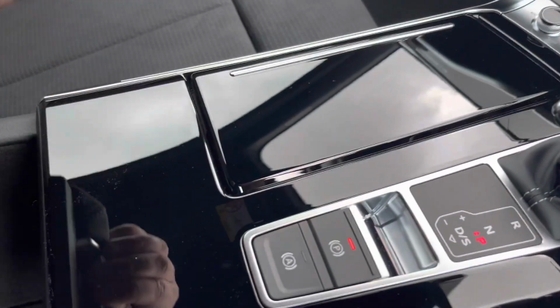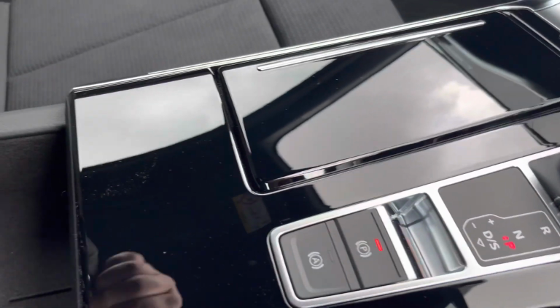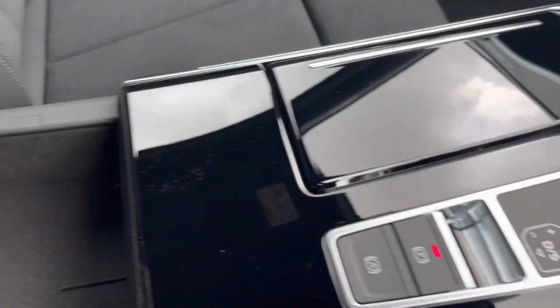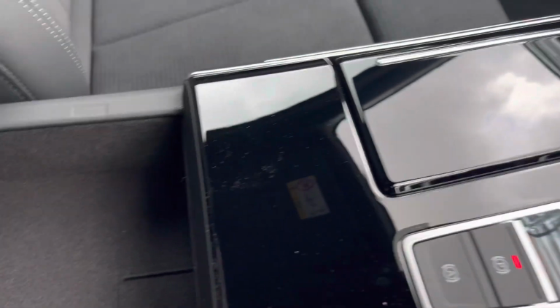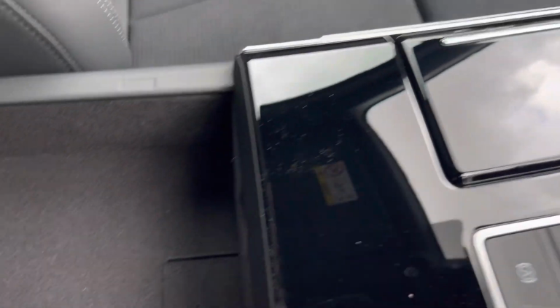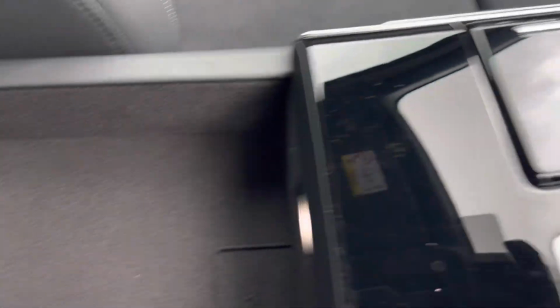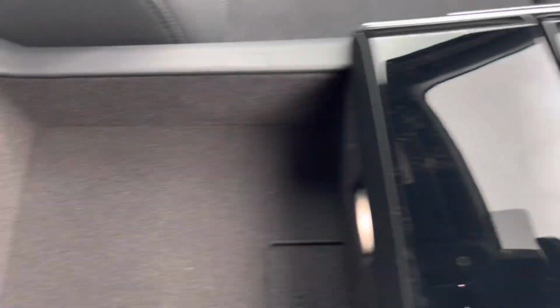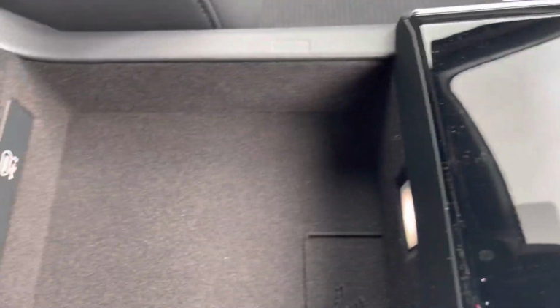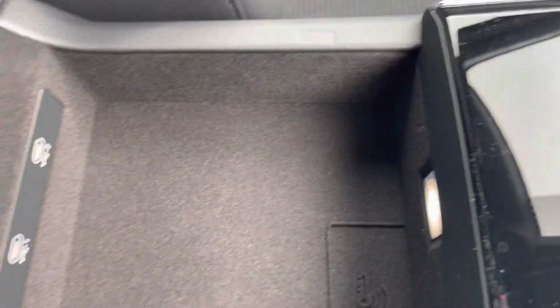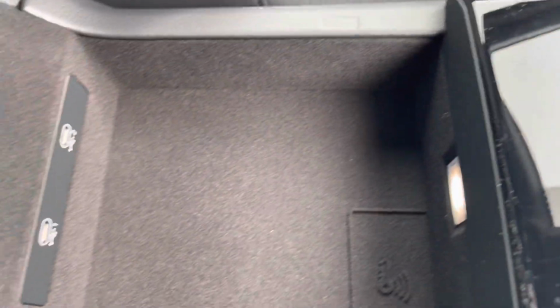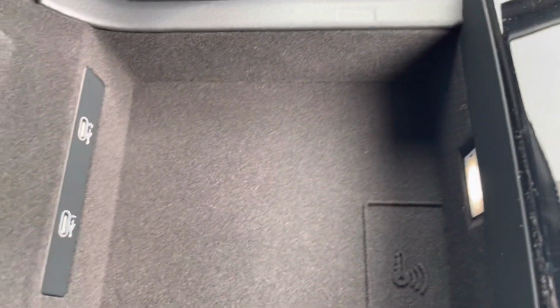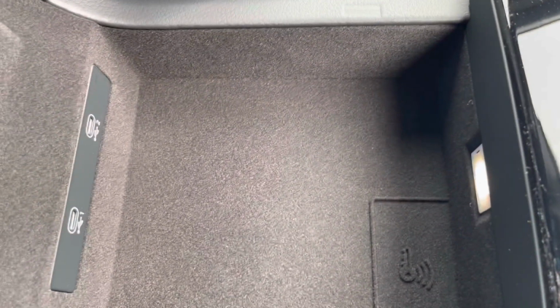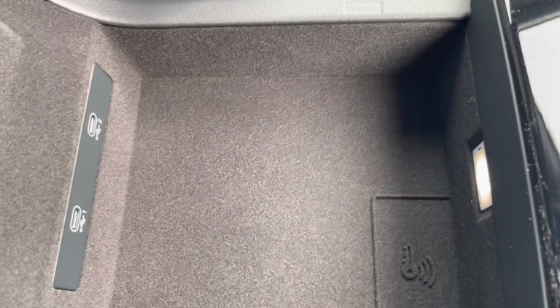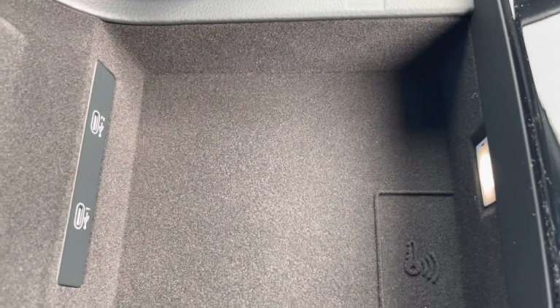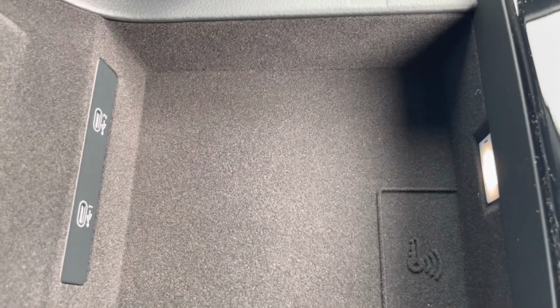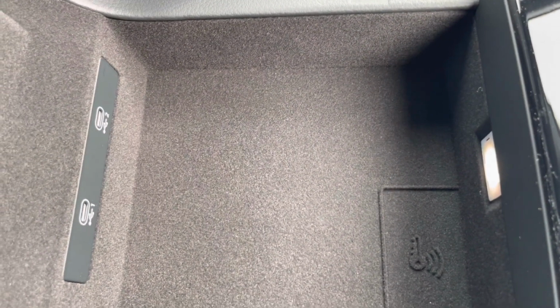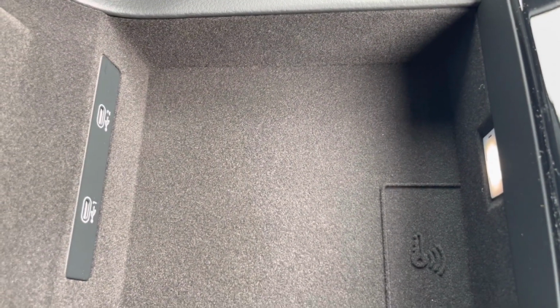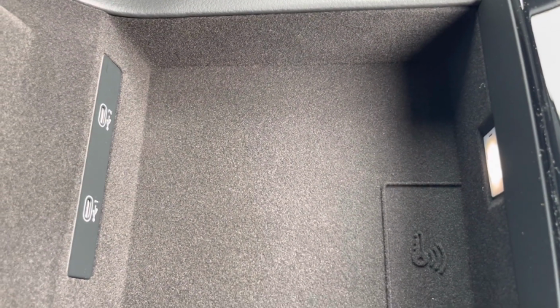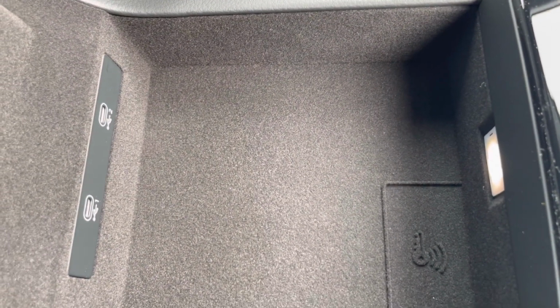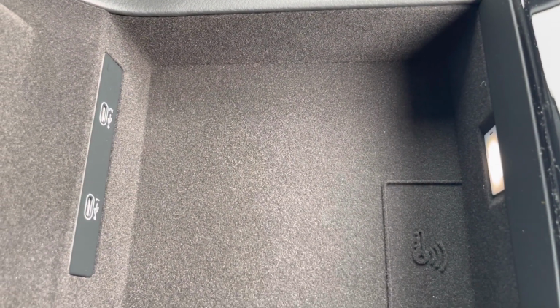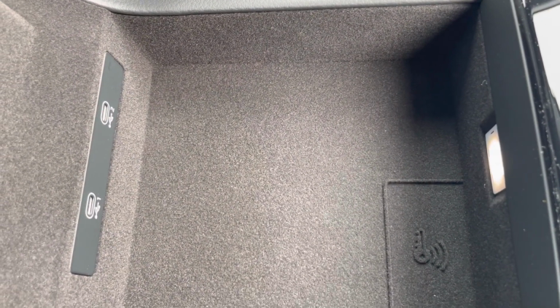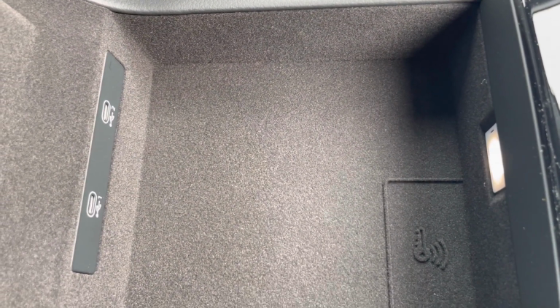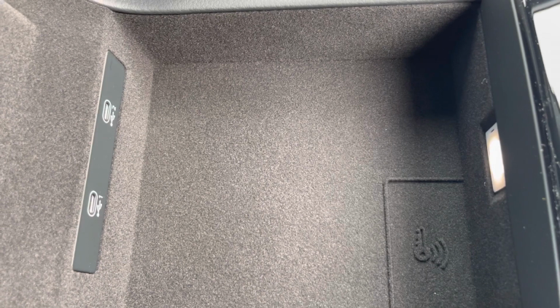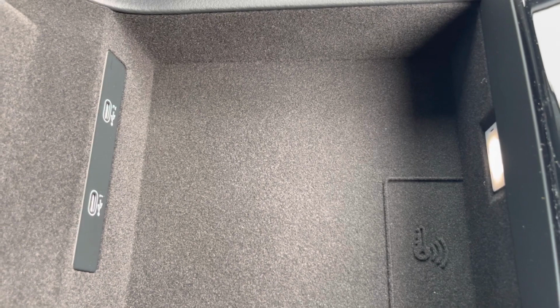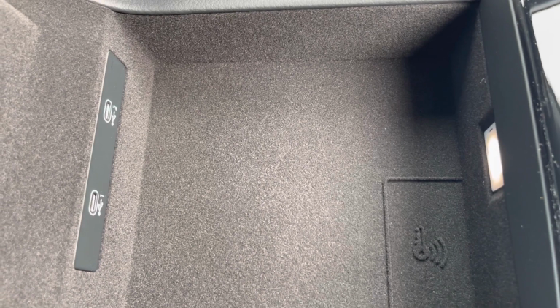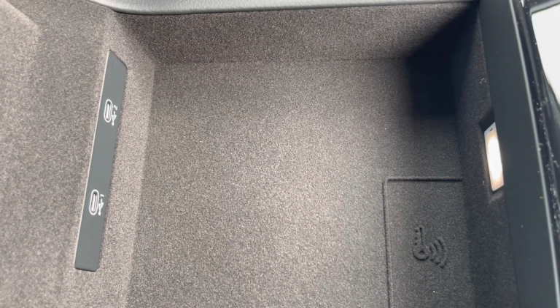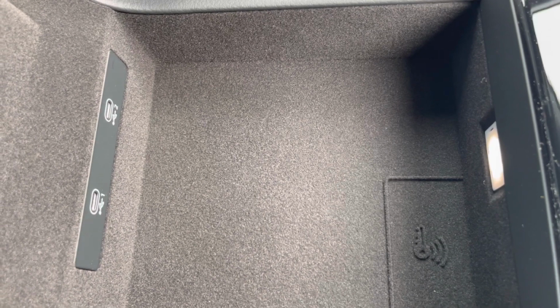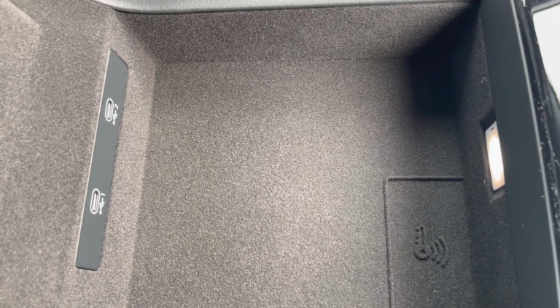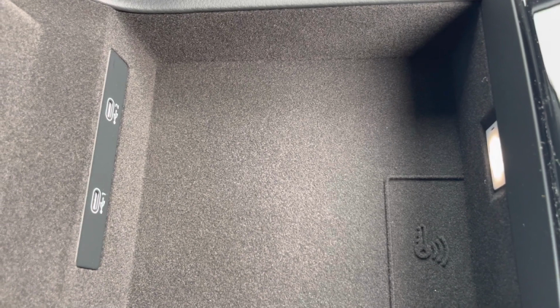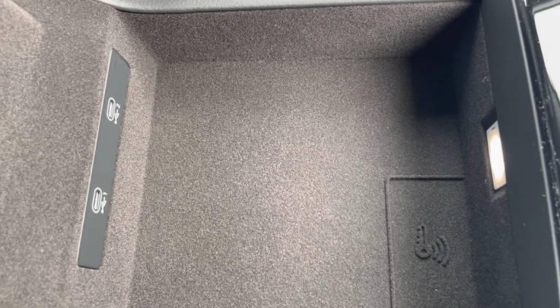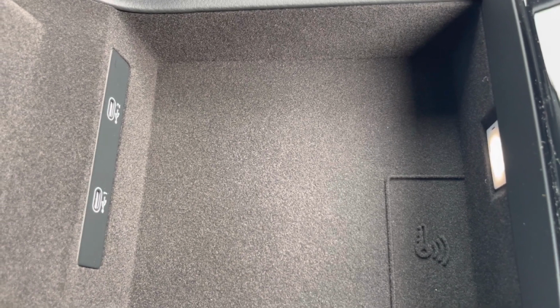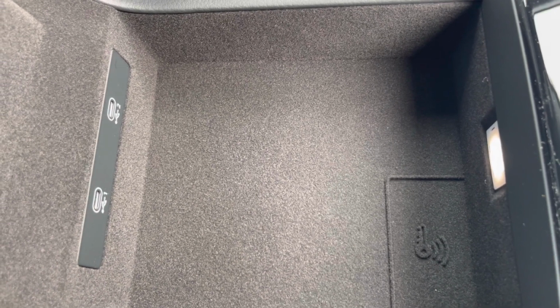And finally, an armrest with a little bit of storage and two USB ports, in case you need to charge your phone, store your wallet, or anything else on any journey.